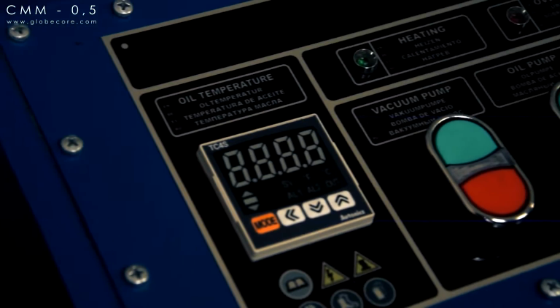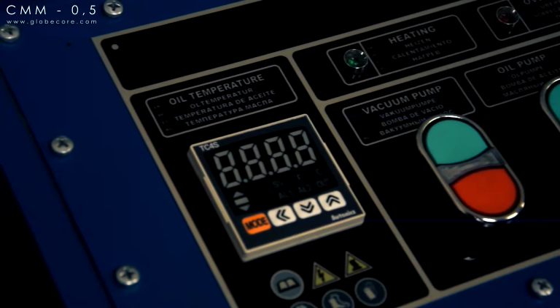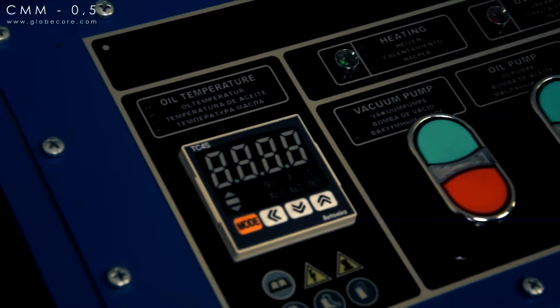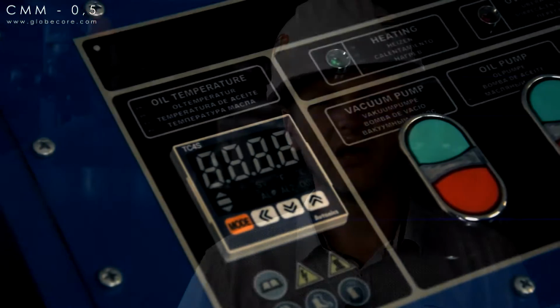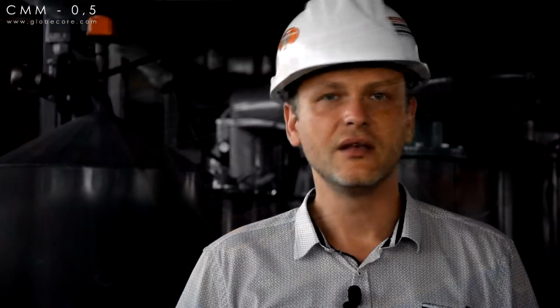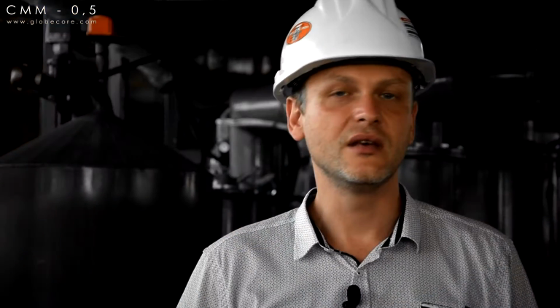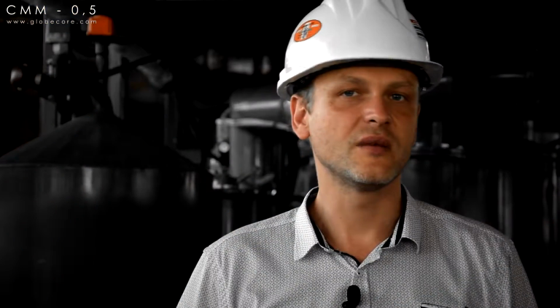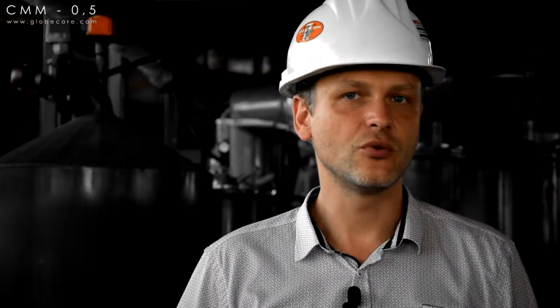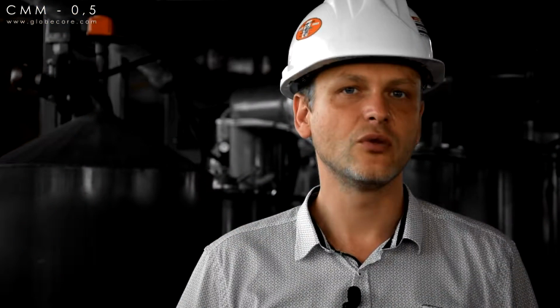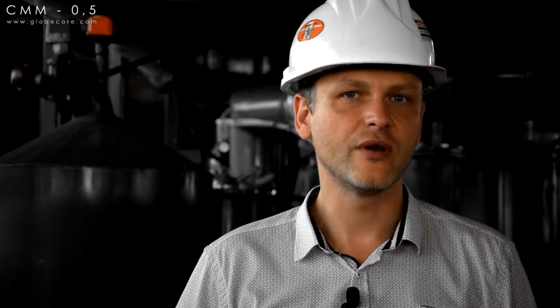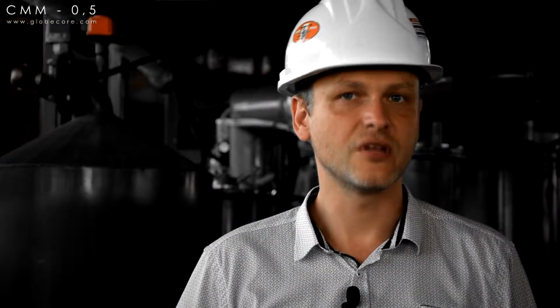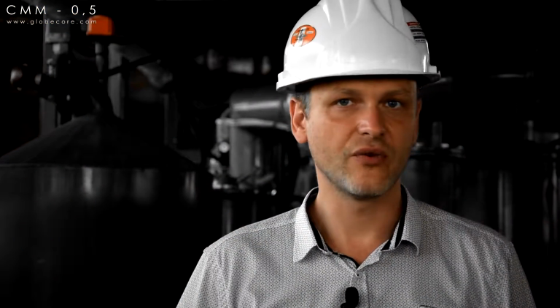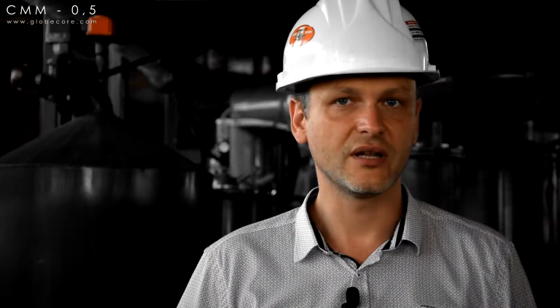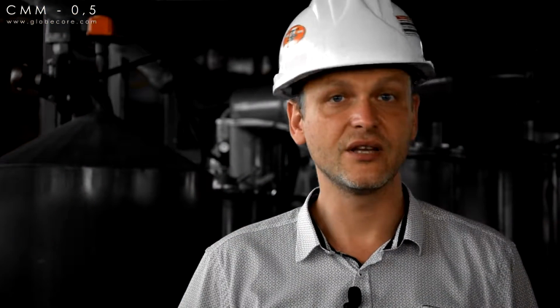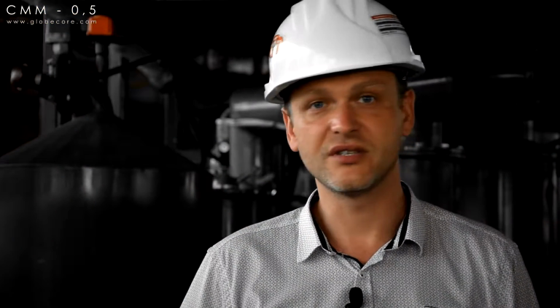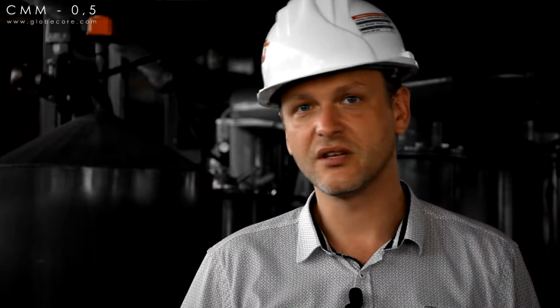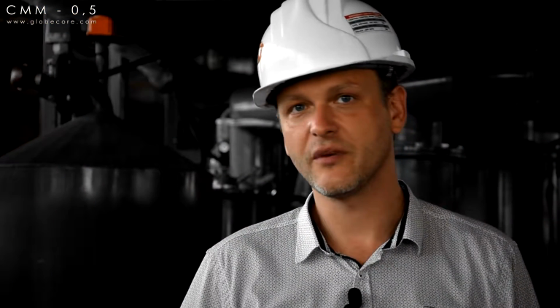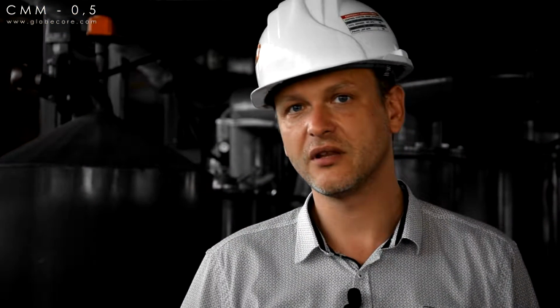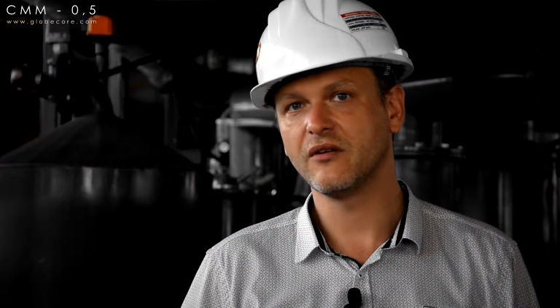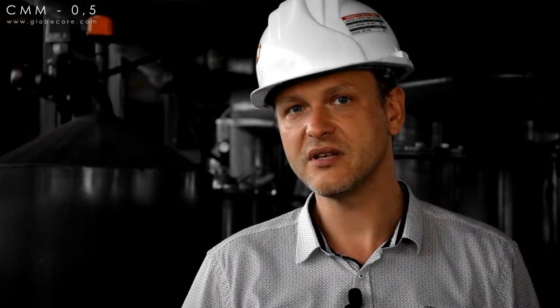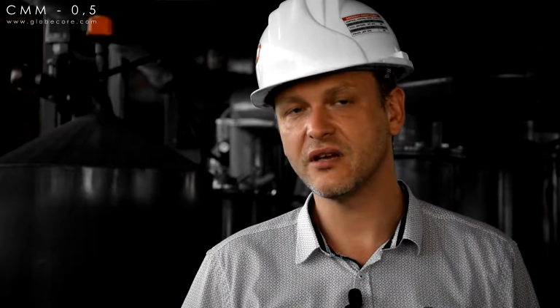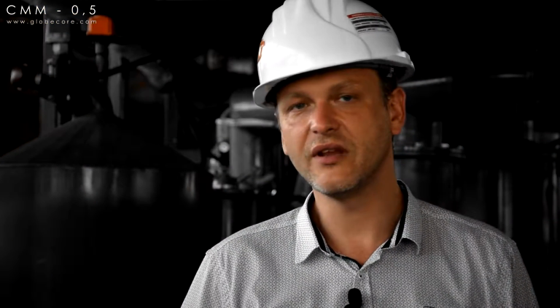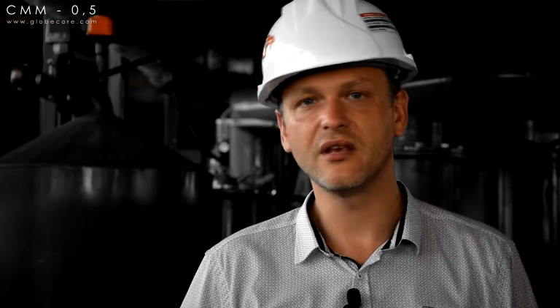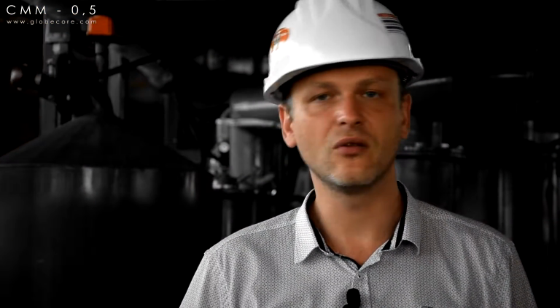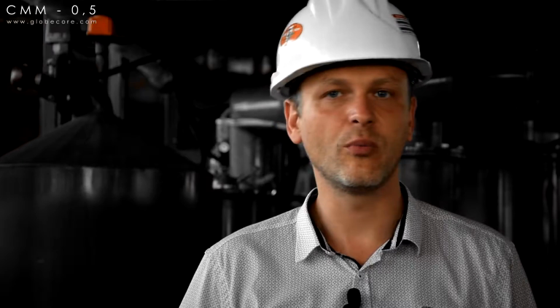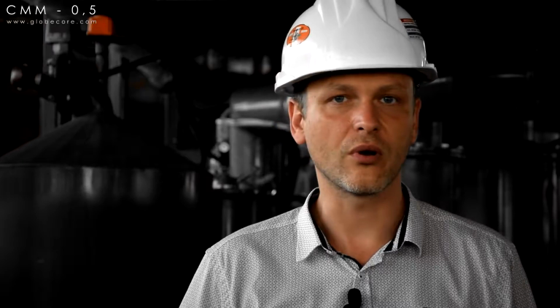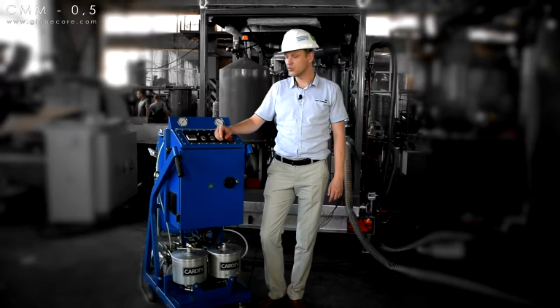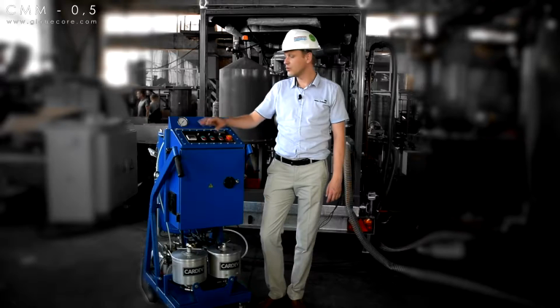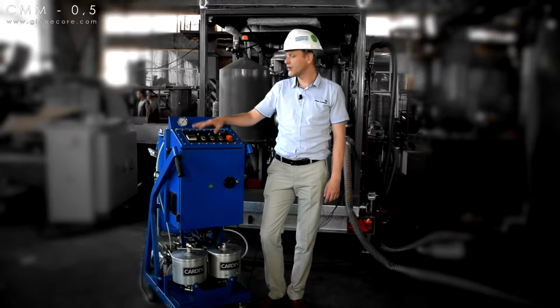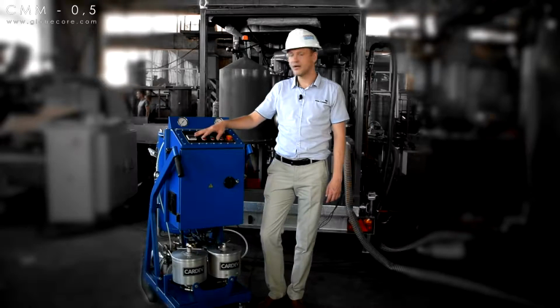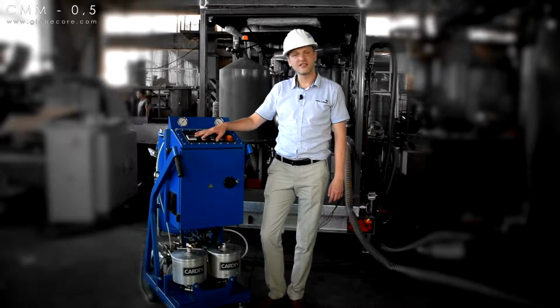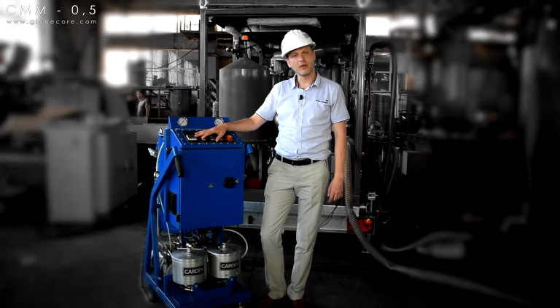The CMM 0.5 unit is a completely new design for purification of transformer oil in GlobeCore's lineup.